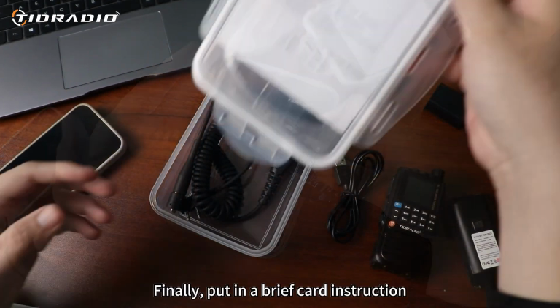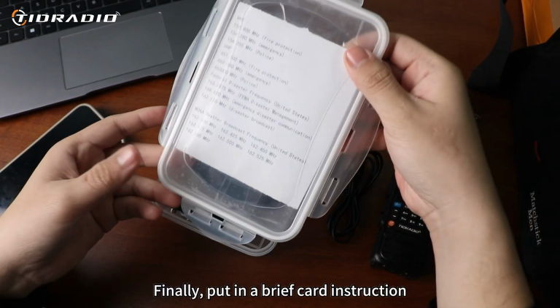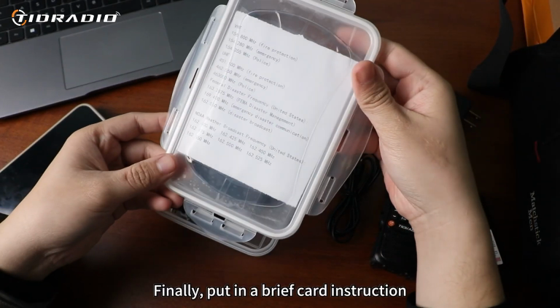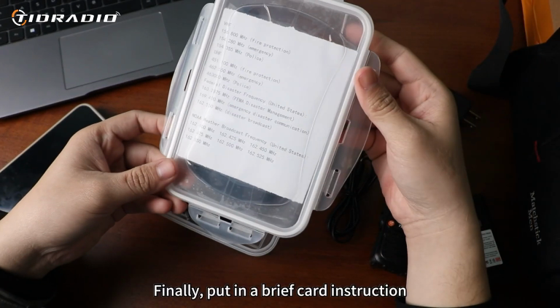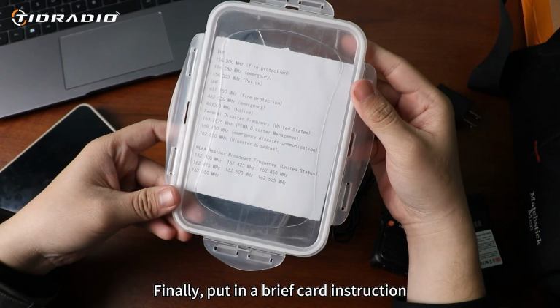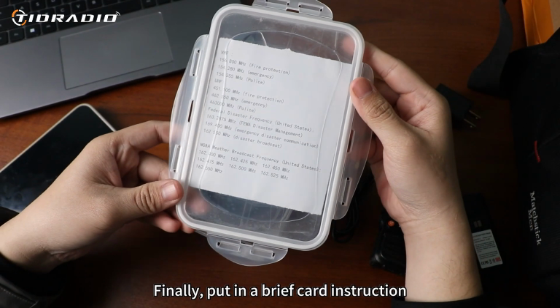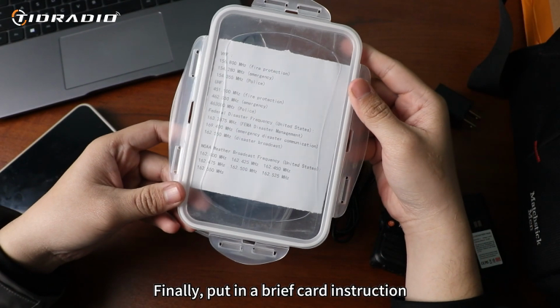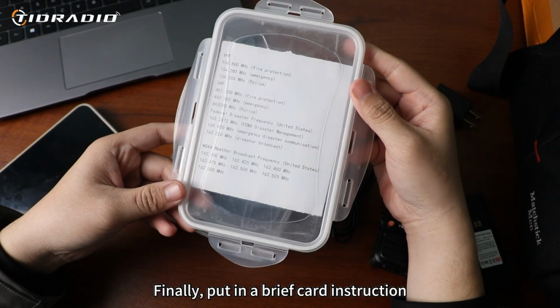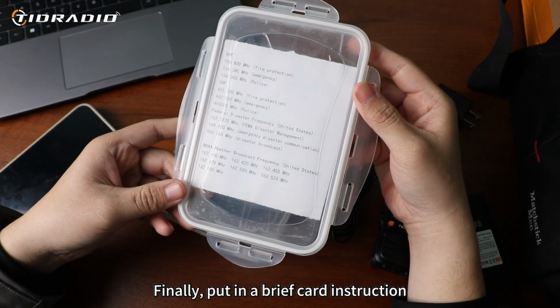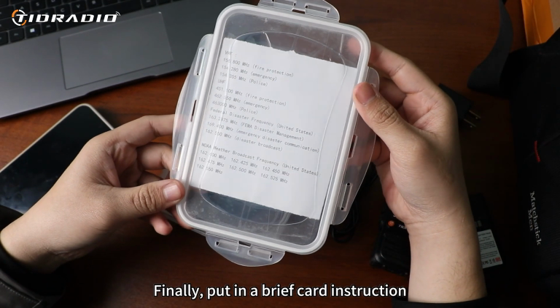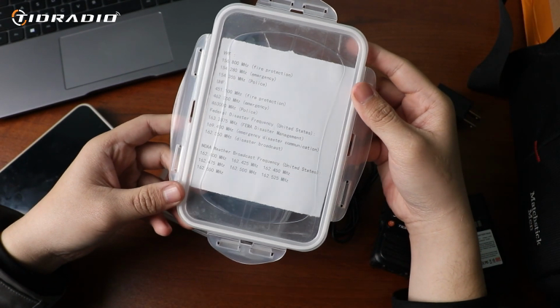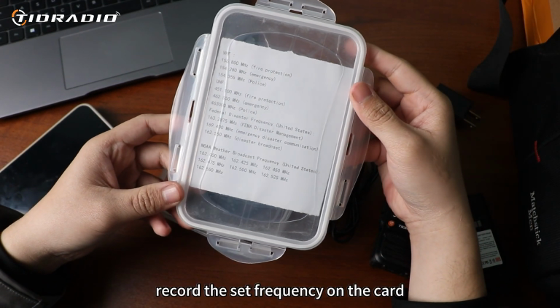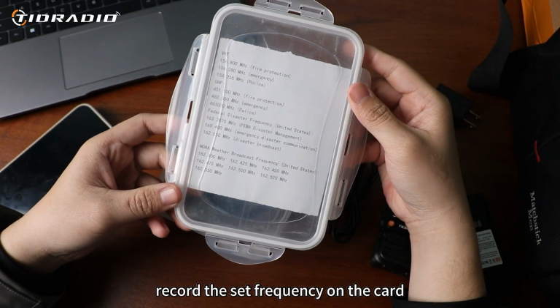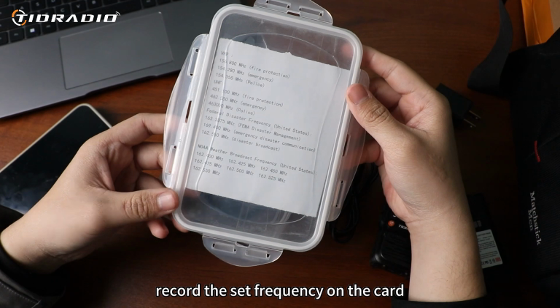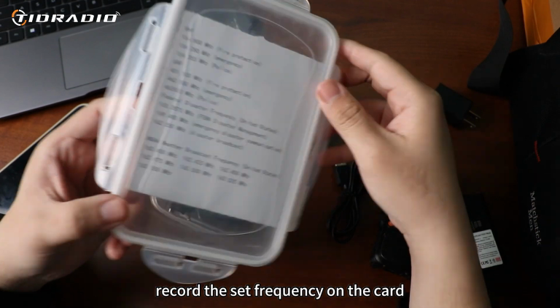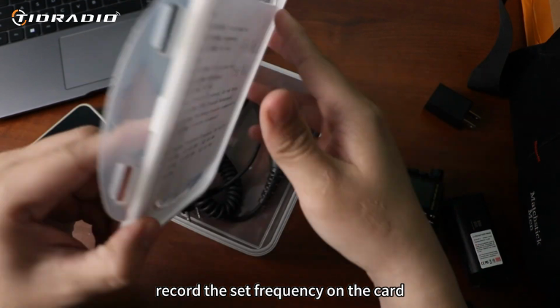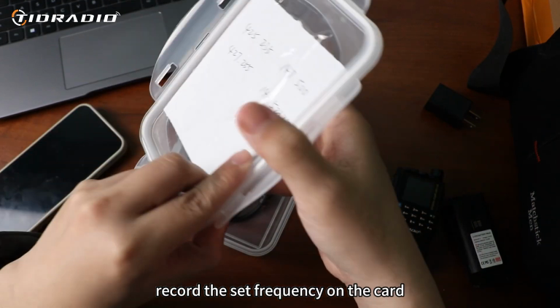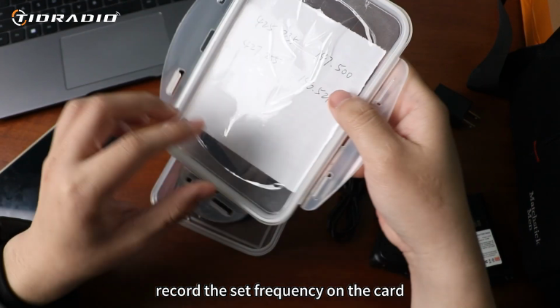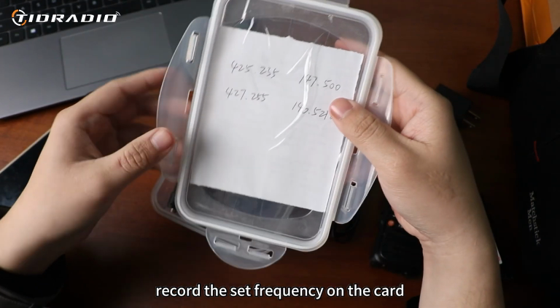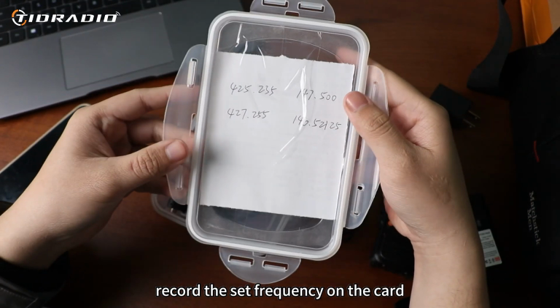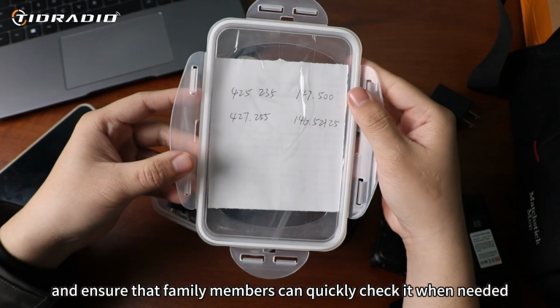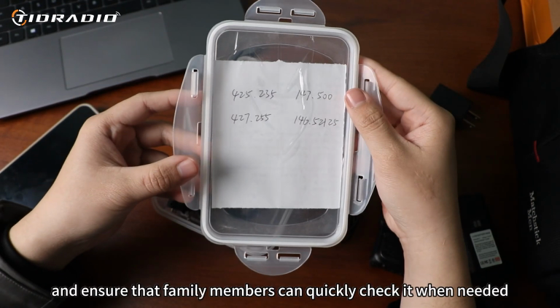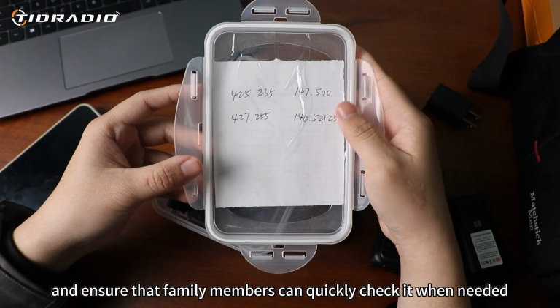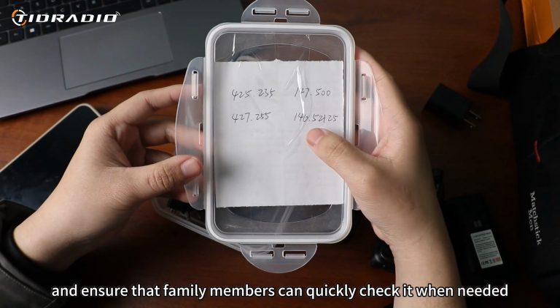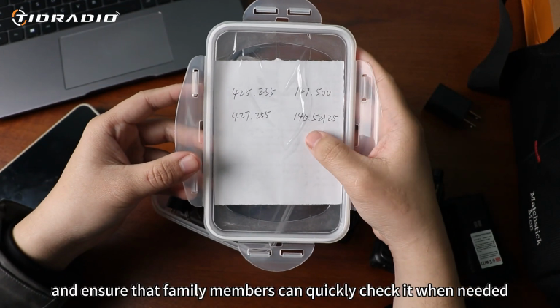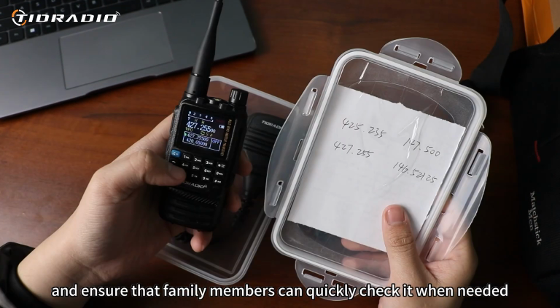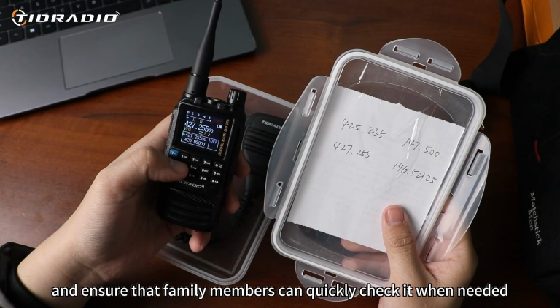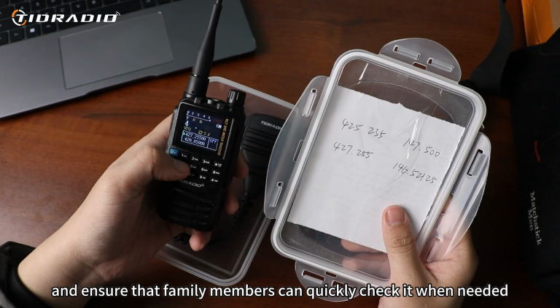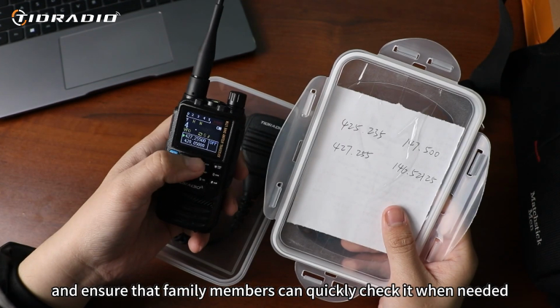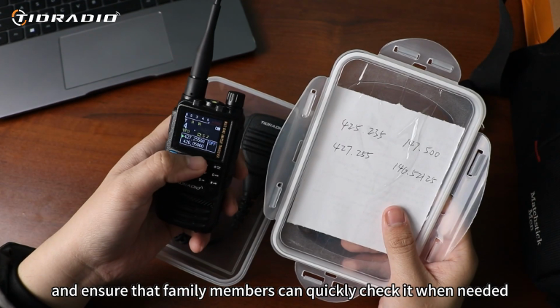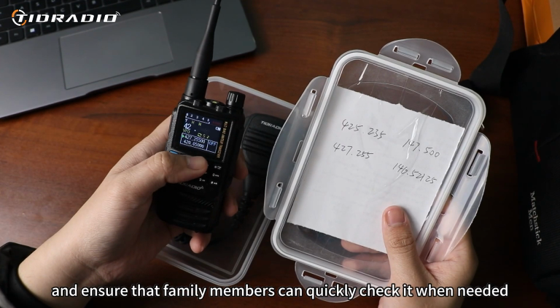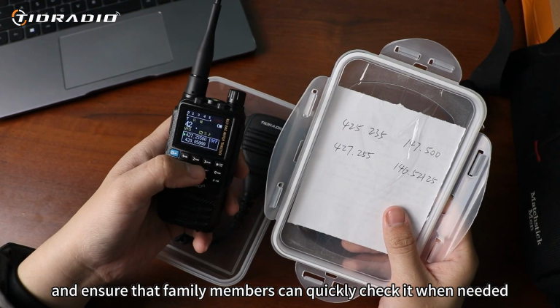Finally, put in a brief instruction card. Record the set frequencies on the card, and ensure that family members can quickly check it when needed.